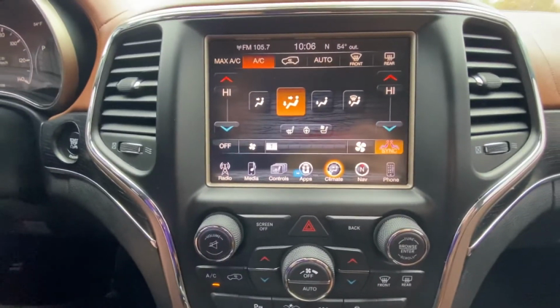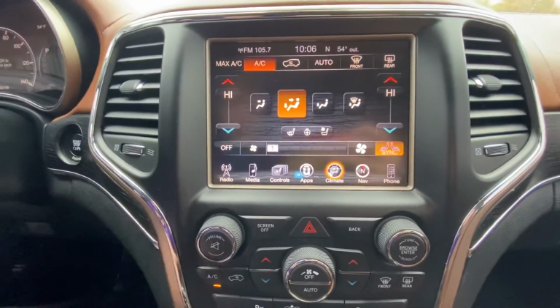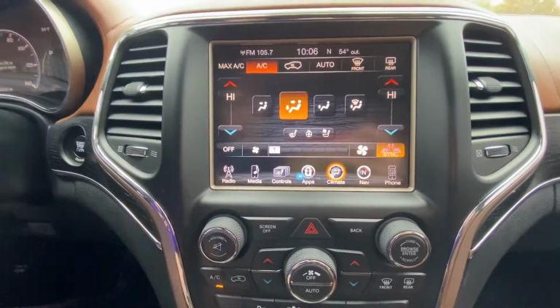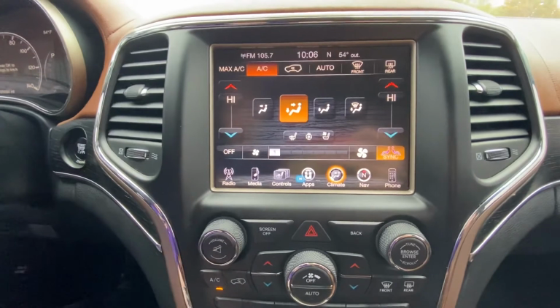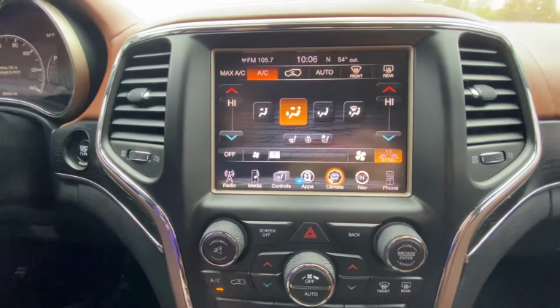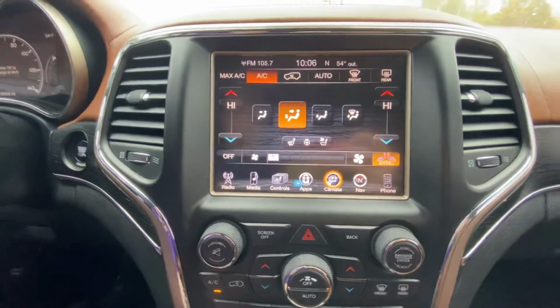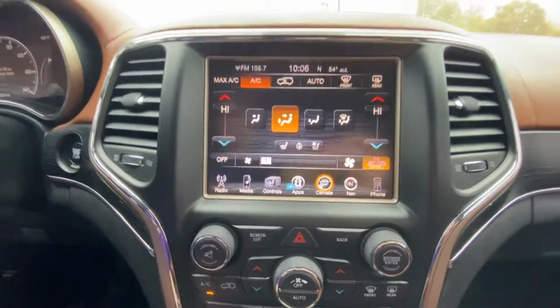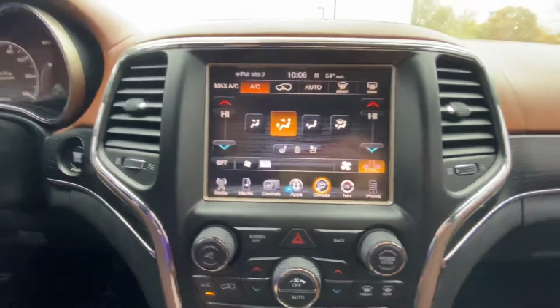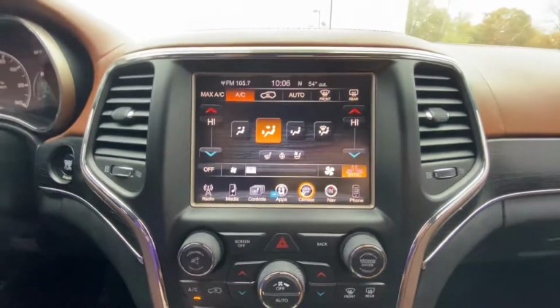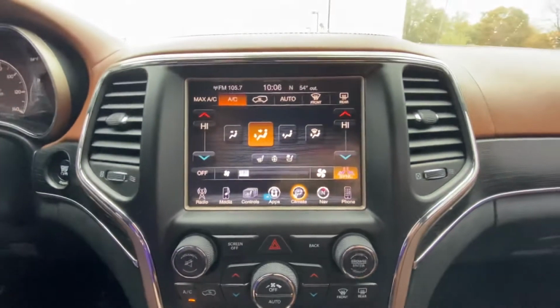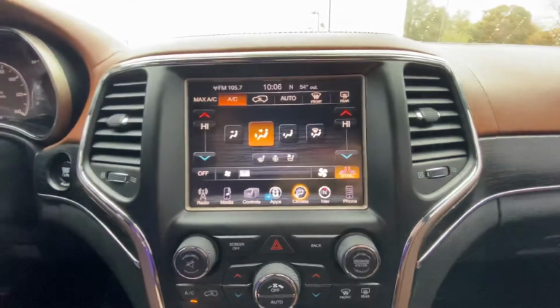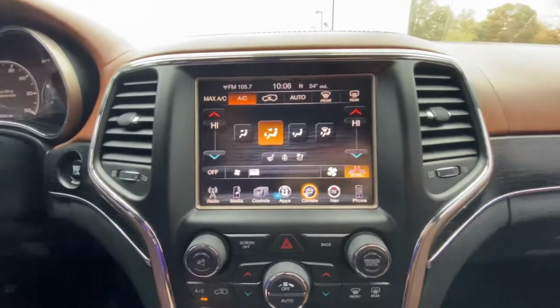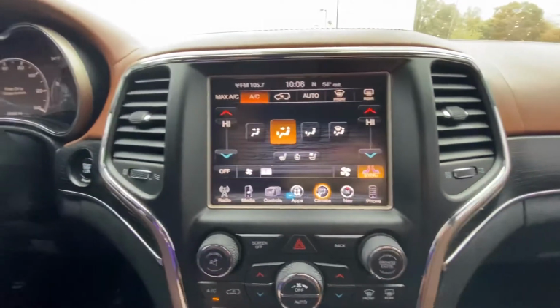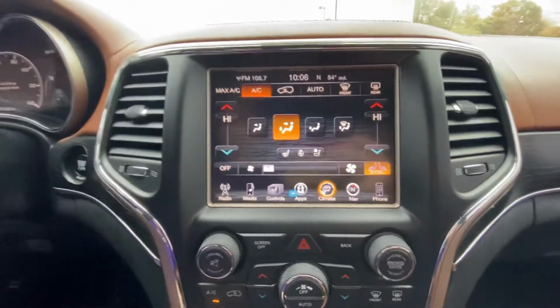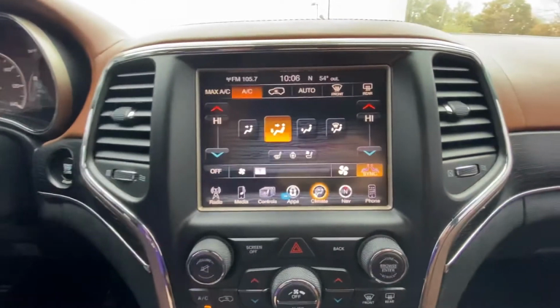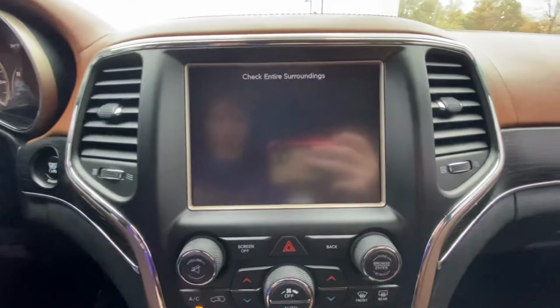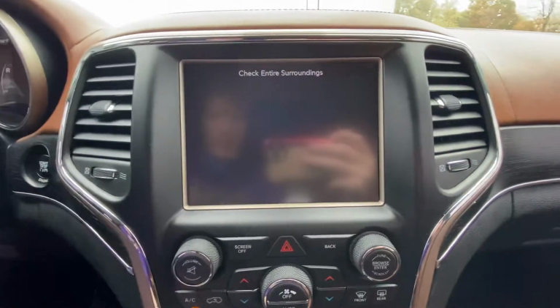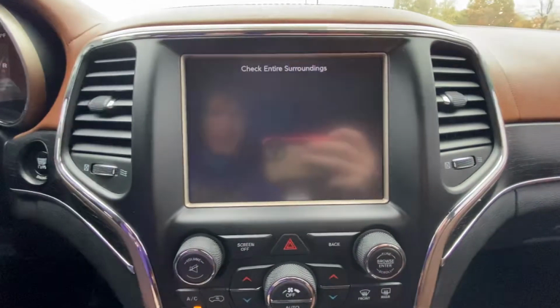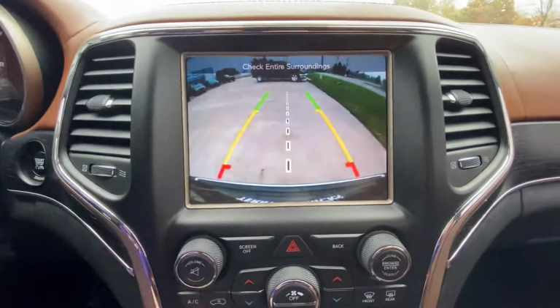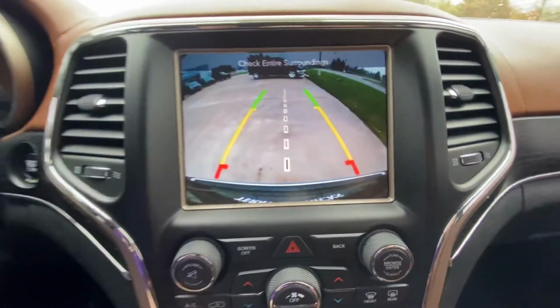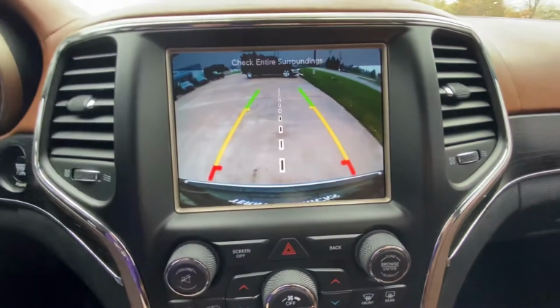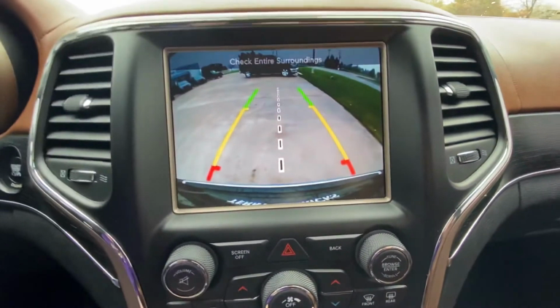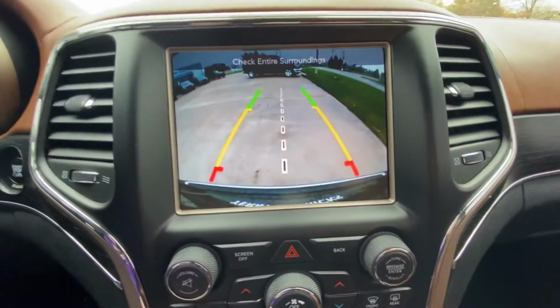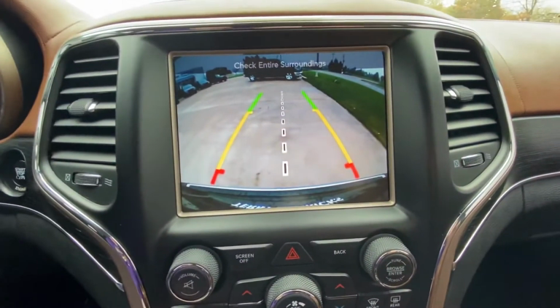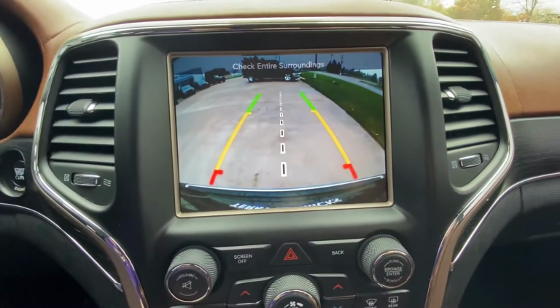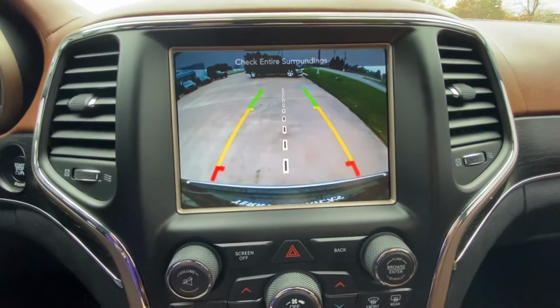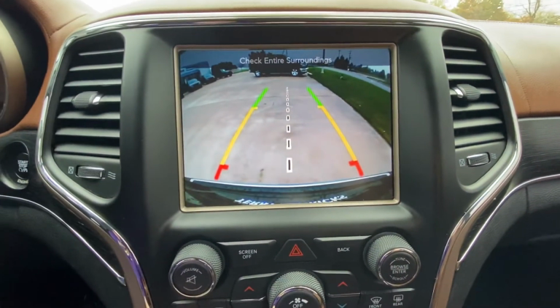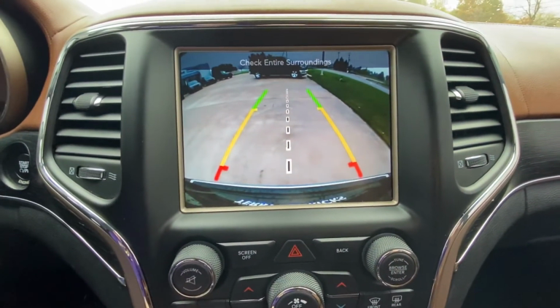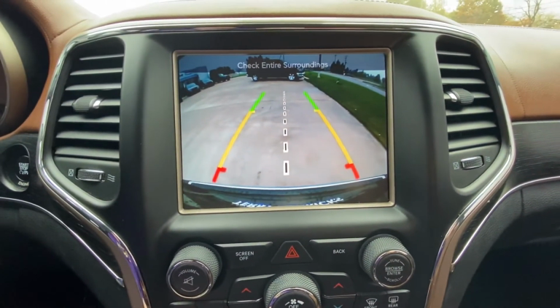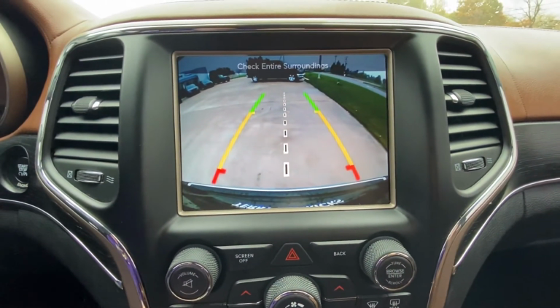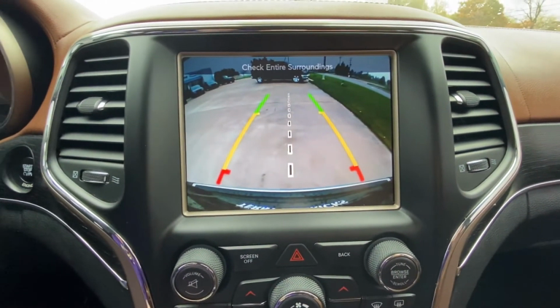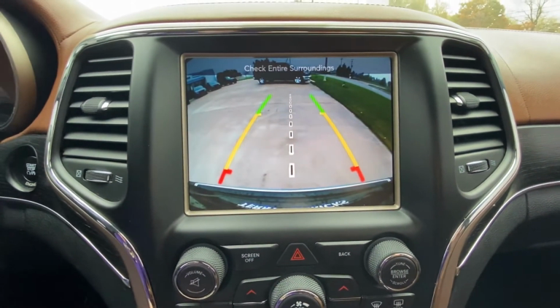Go ahead and show you the reverse camera — very clear picture.